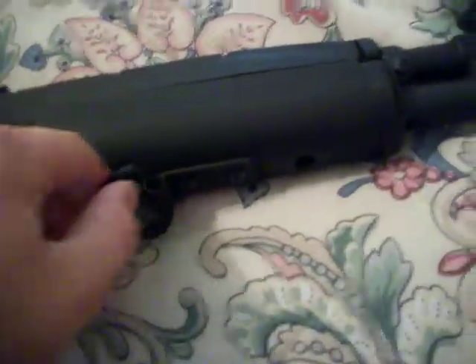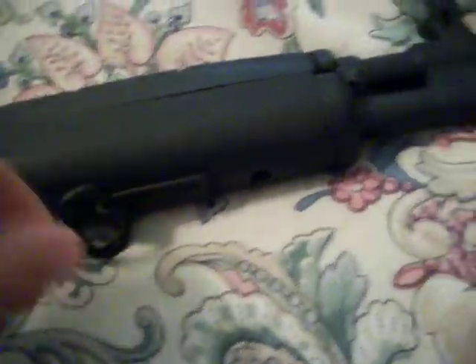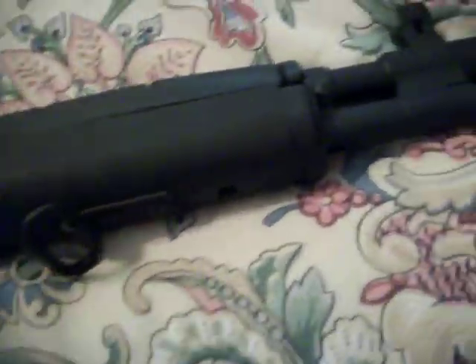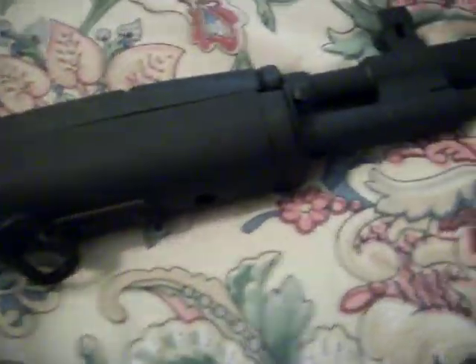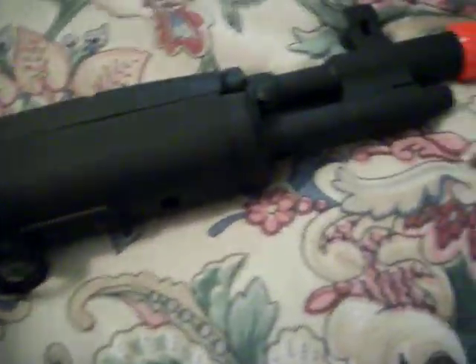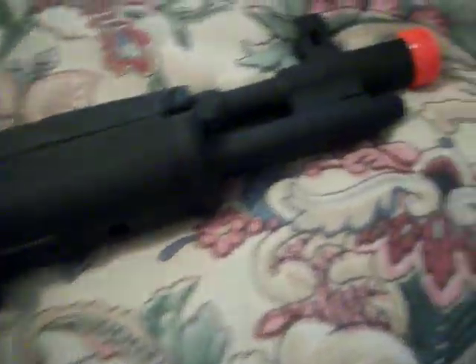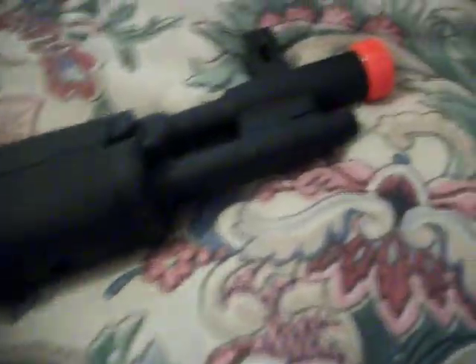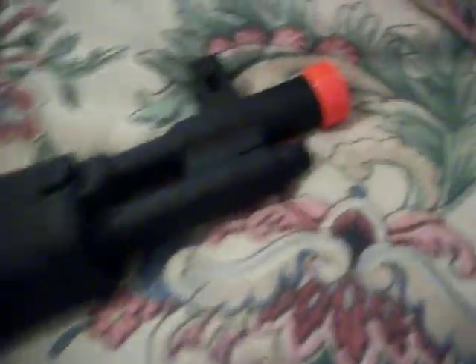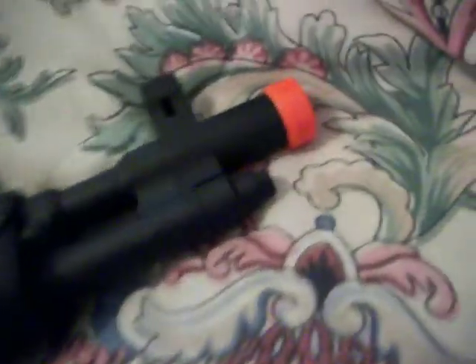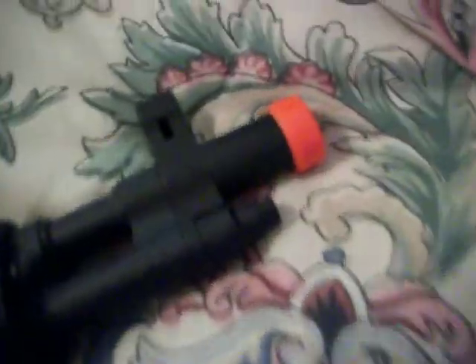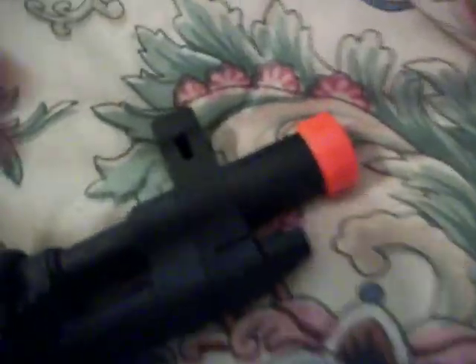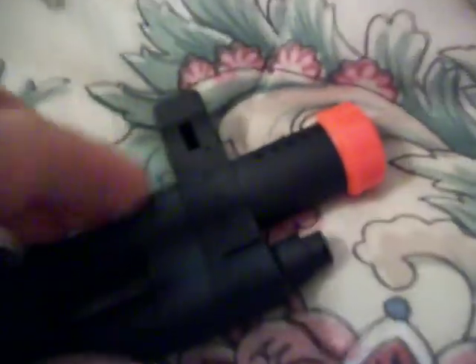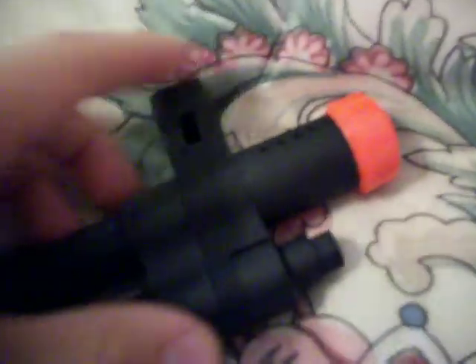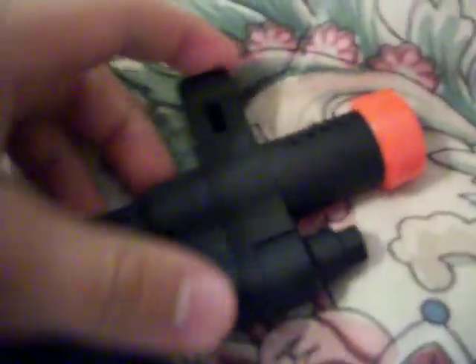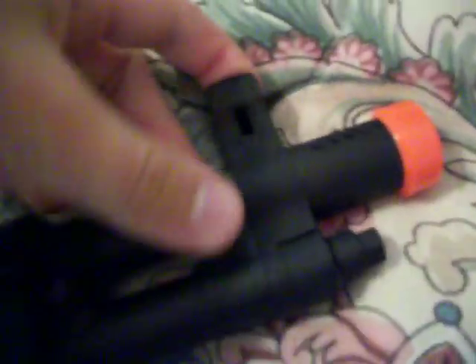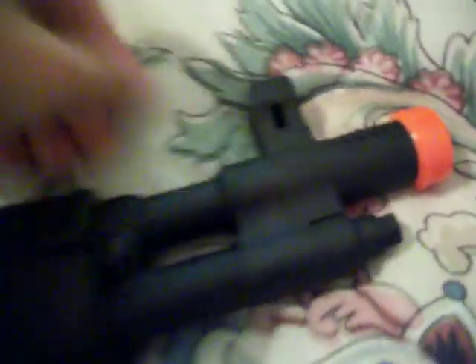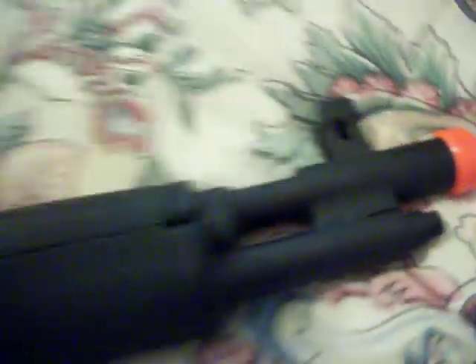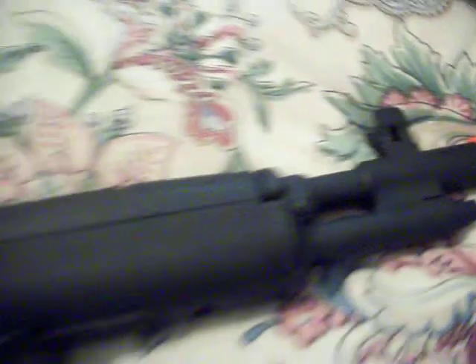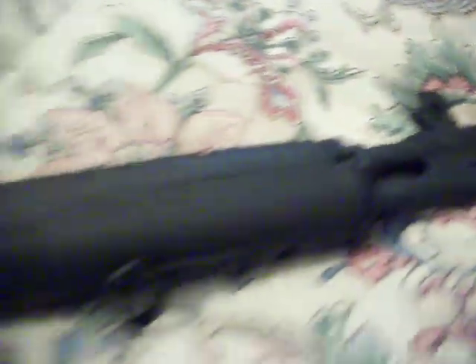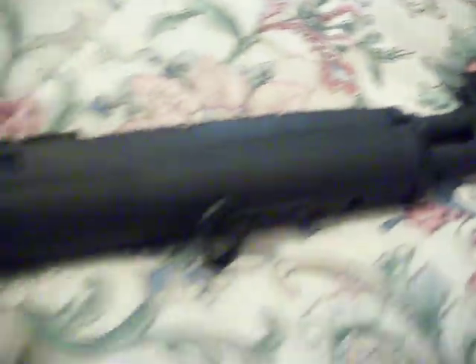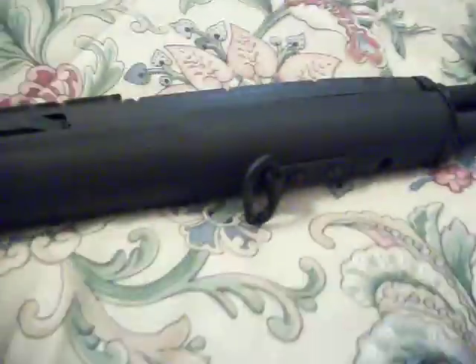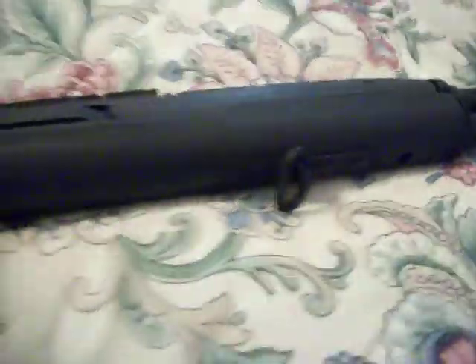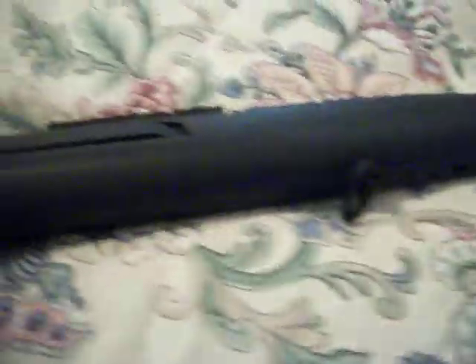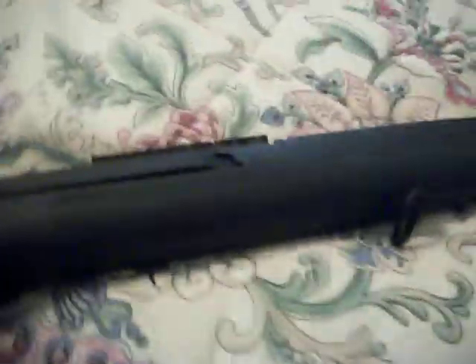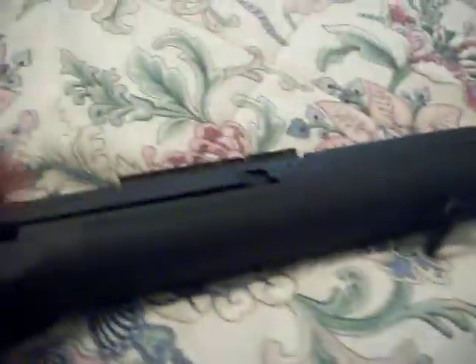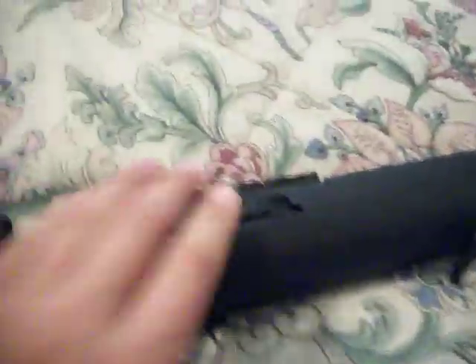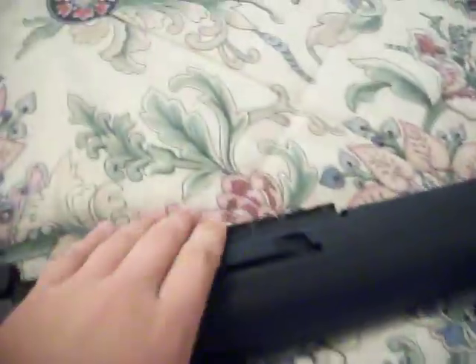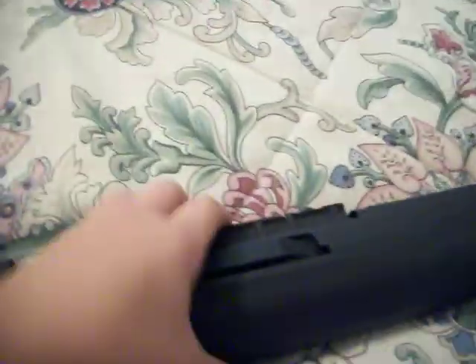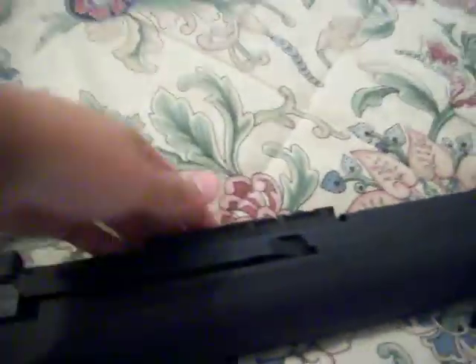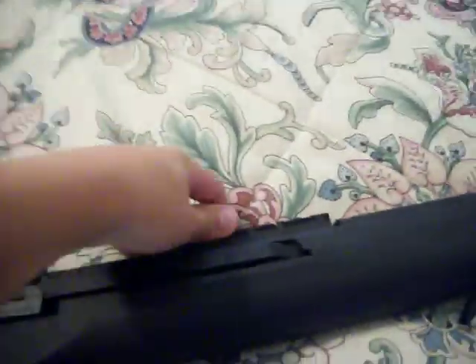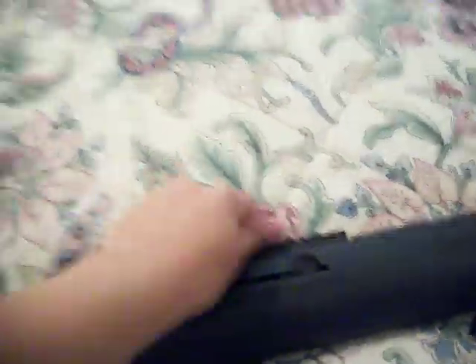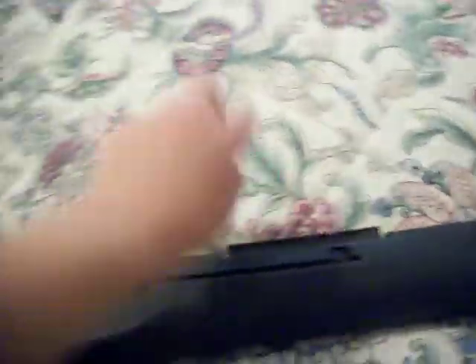It's heavy like the real thing. This is what I got. You can mount a scope on it.